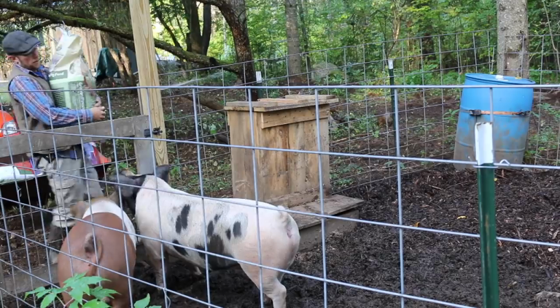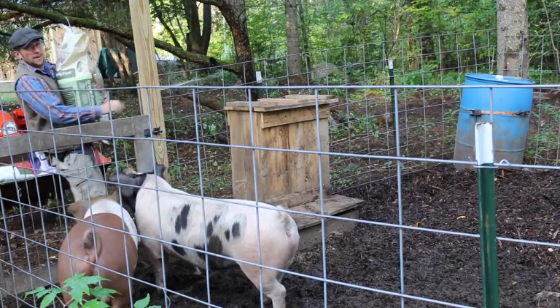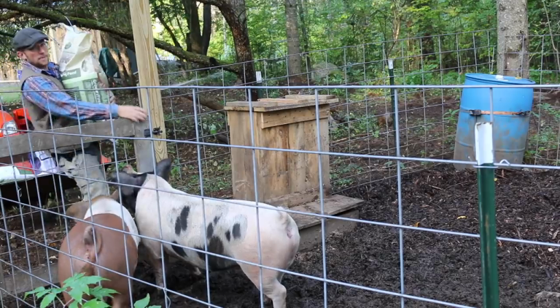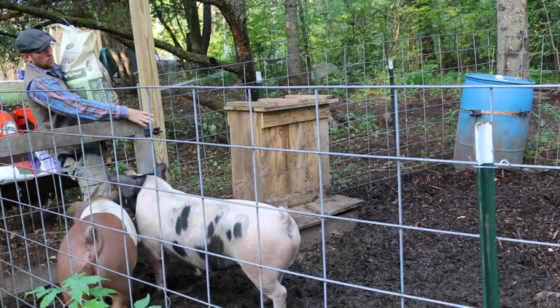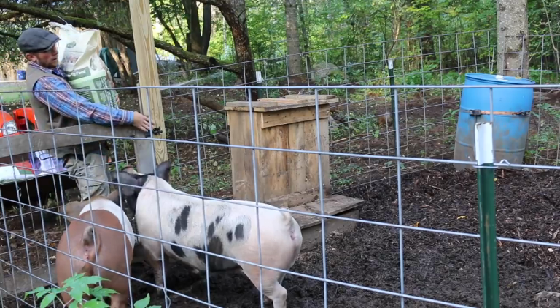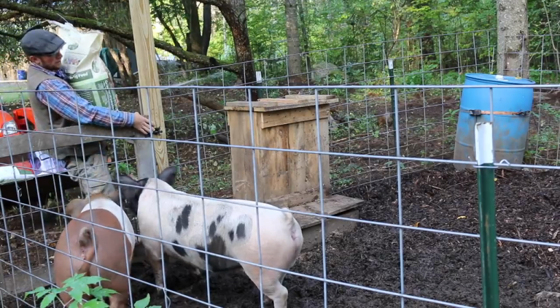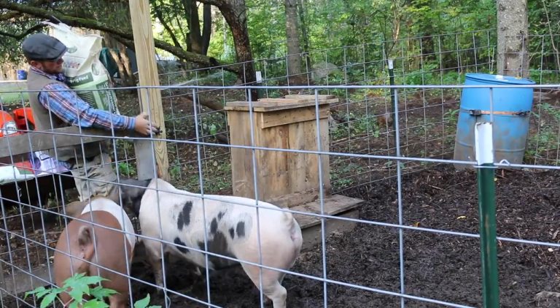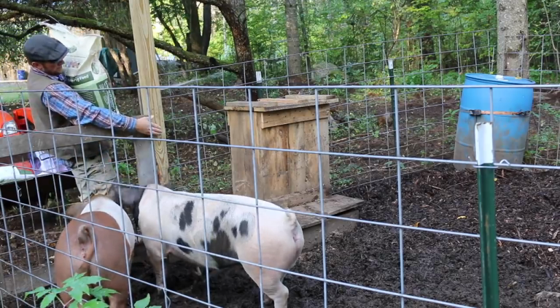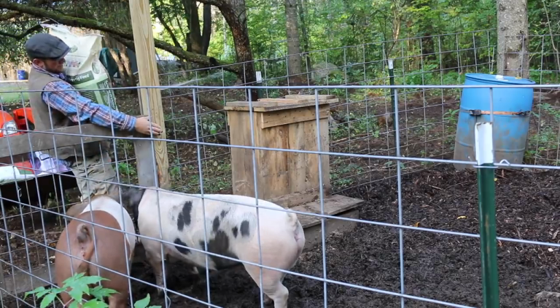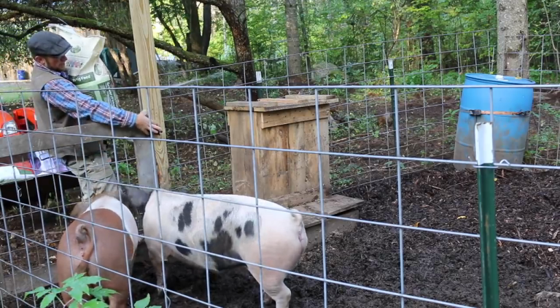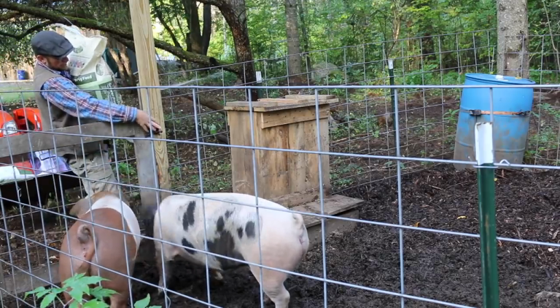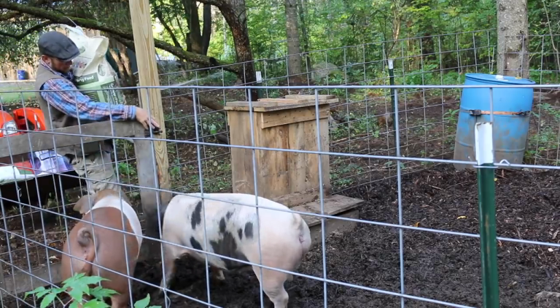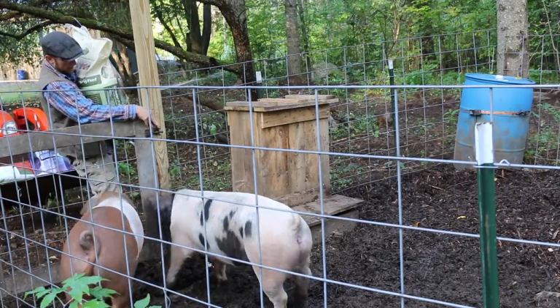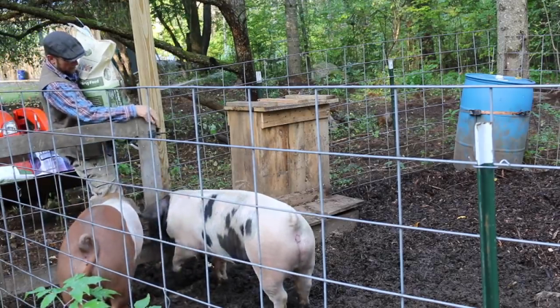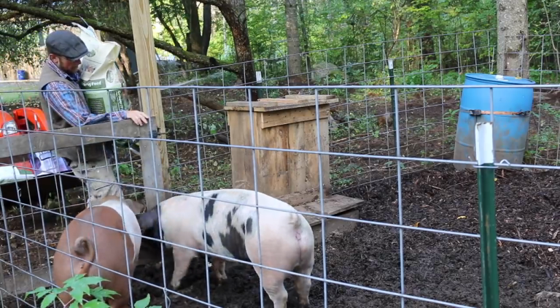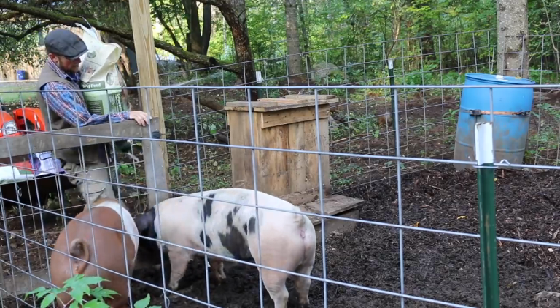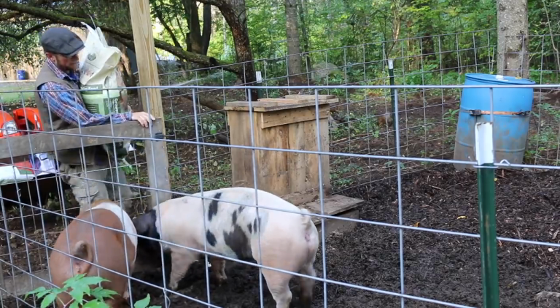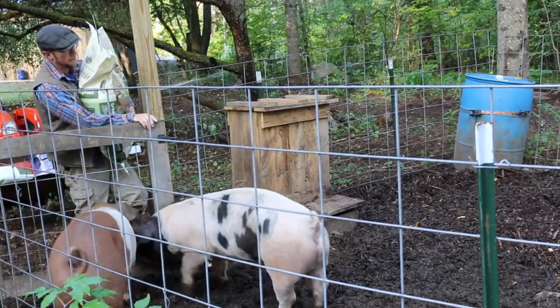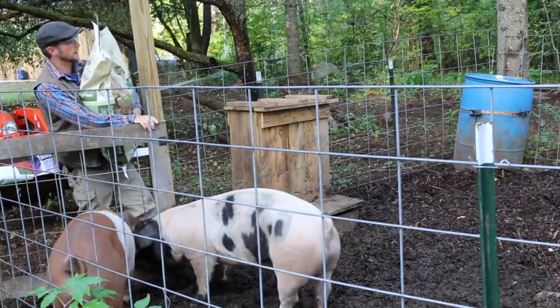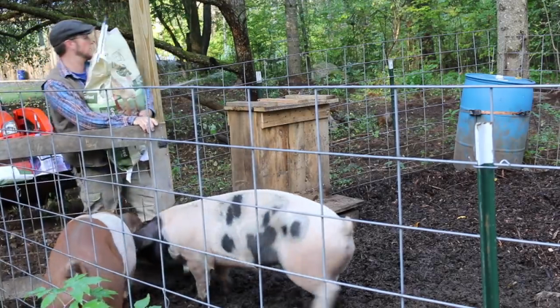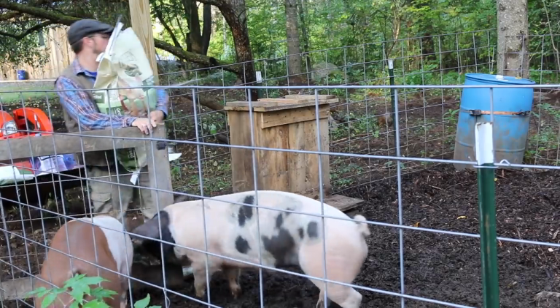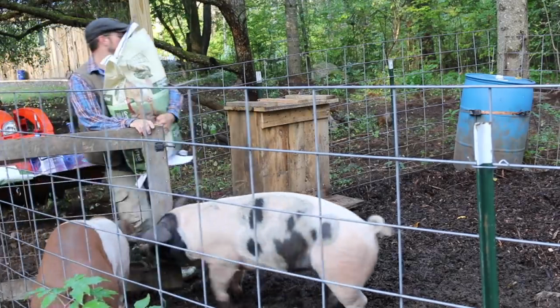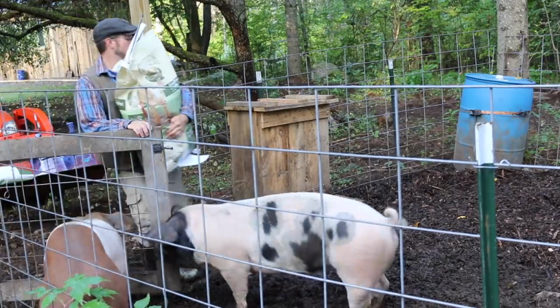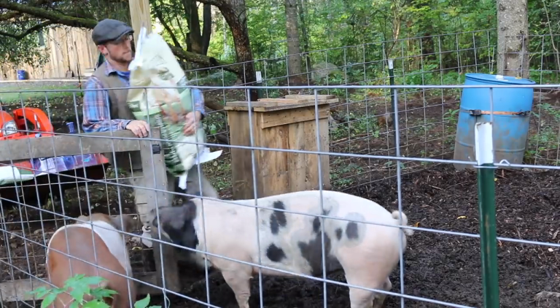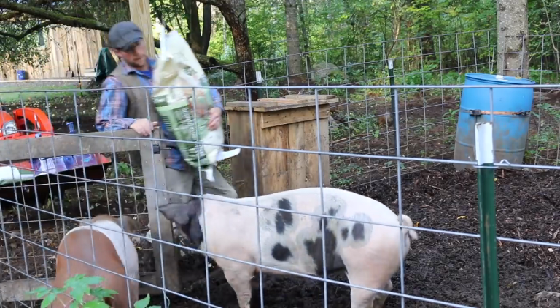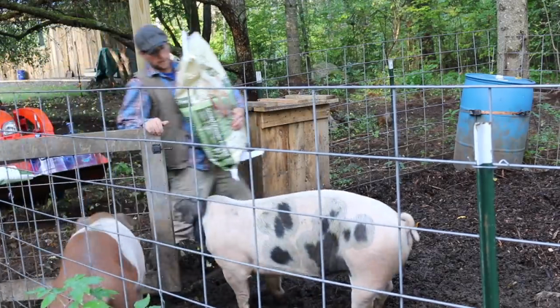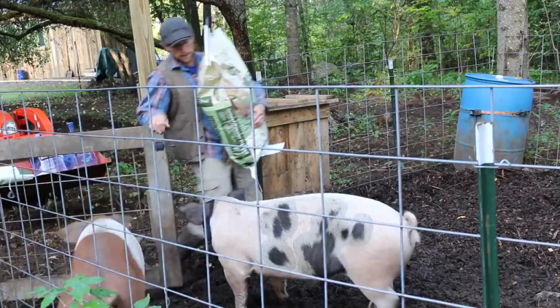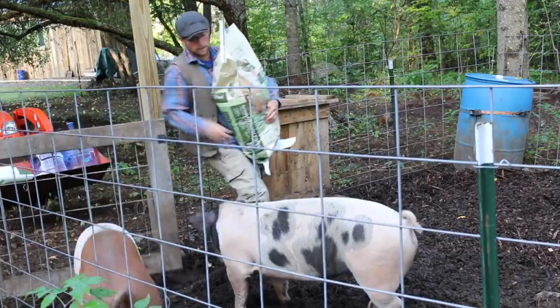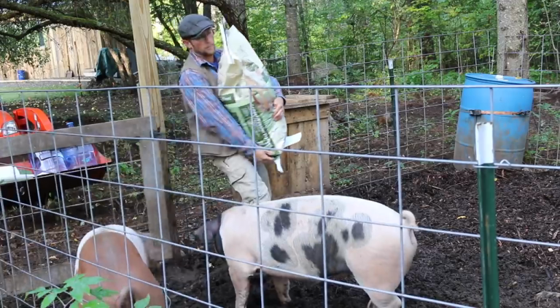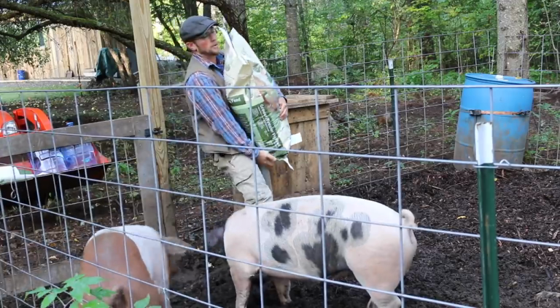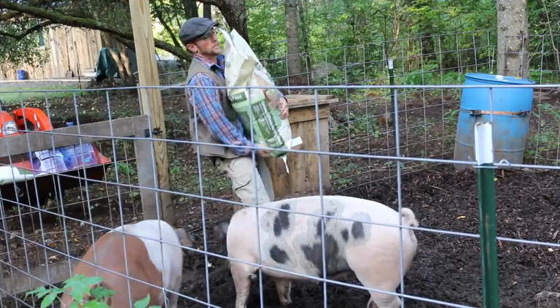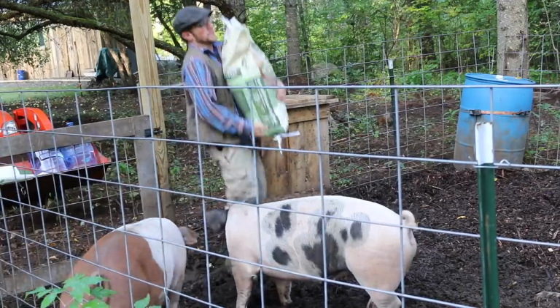It can be quite interesting sometimes trying to get the grain in the feeder — pigs get a little pushy.